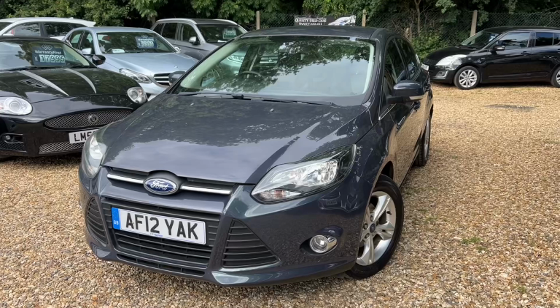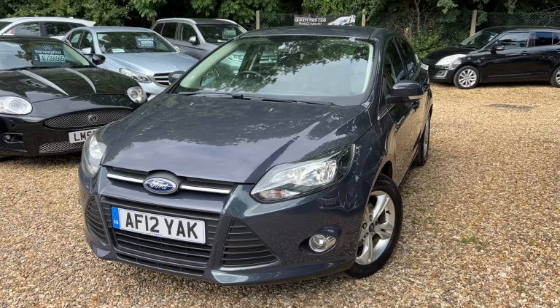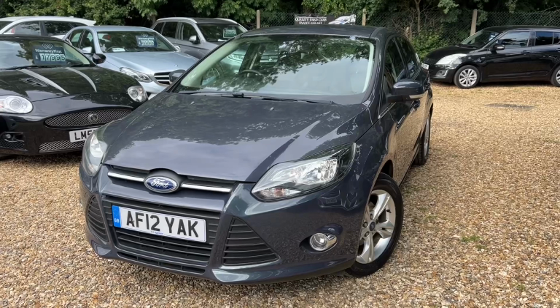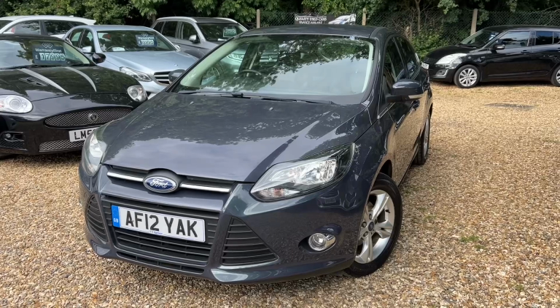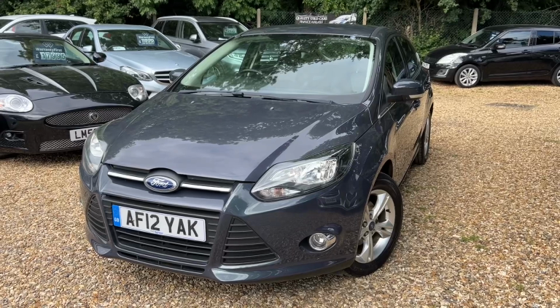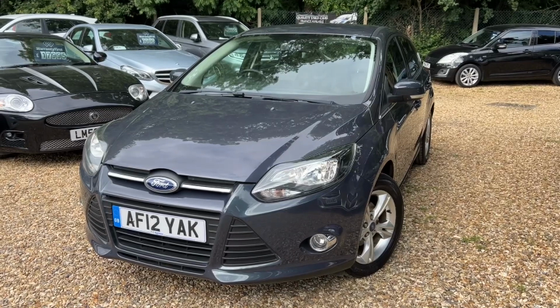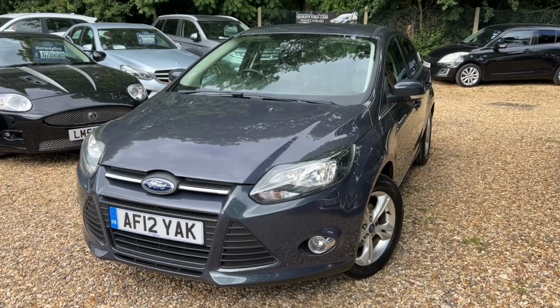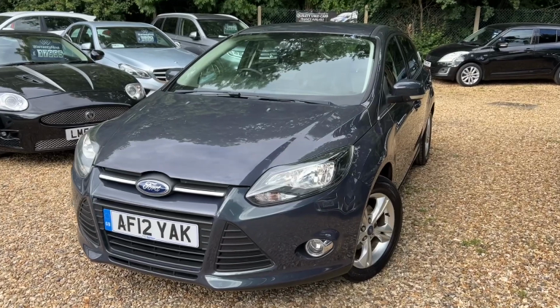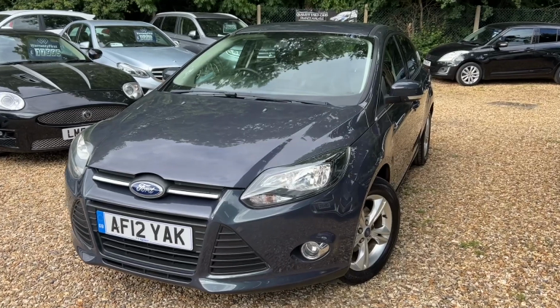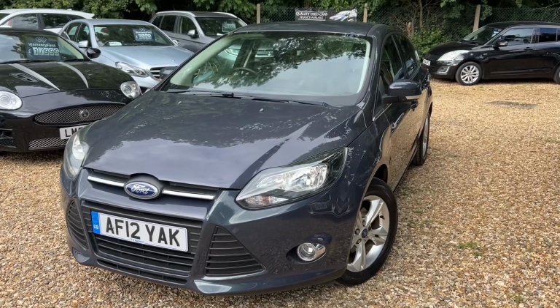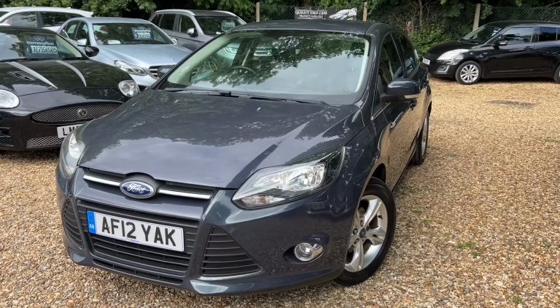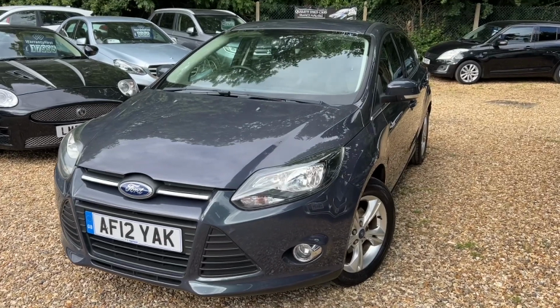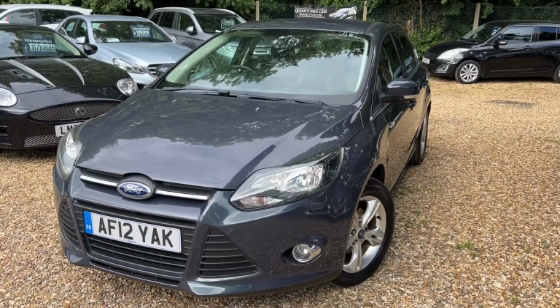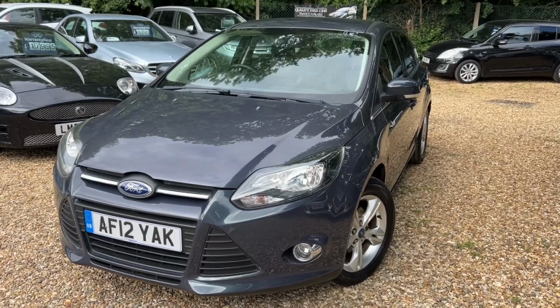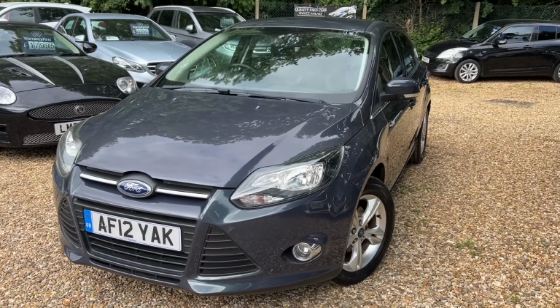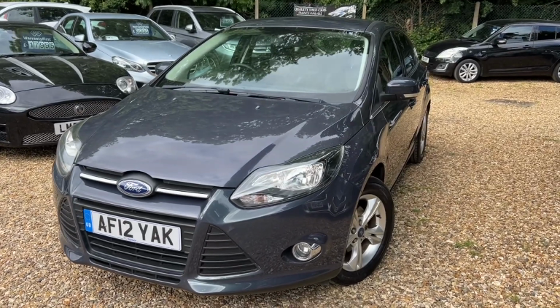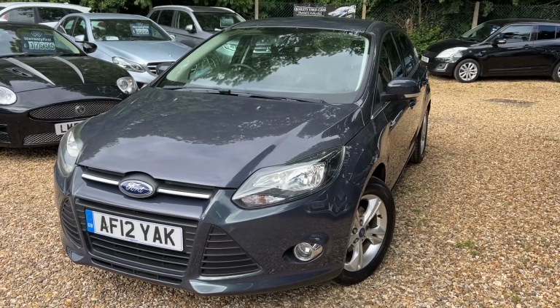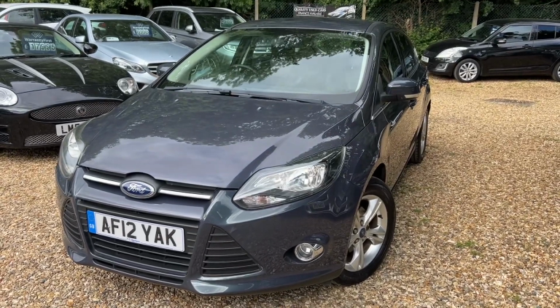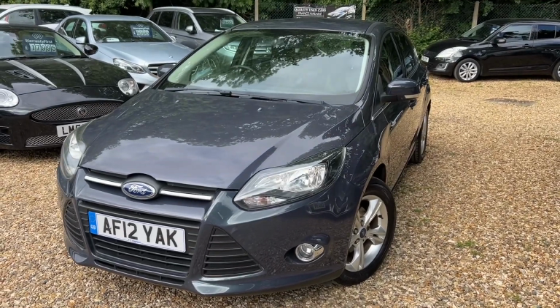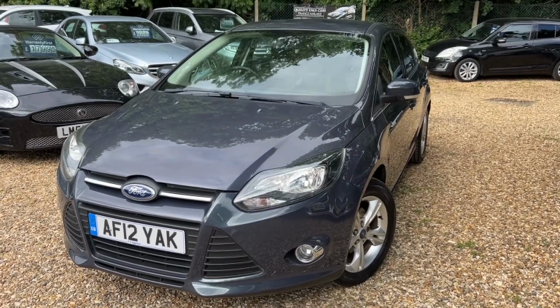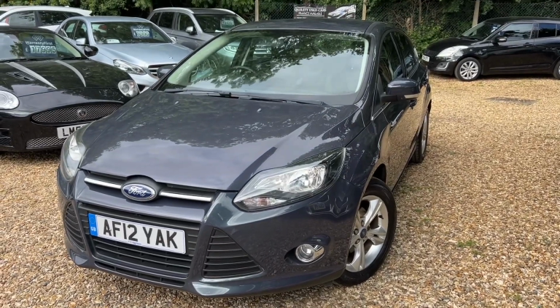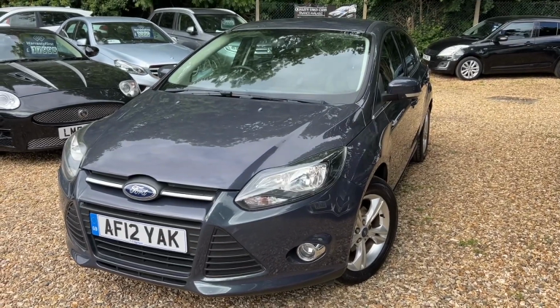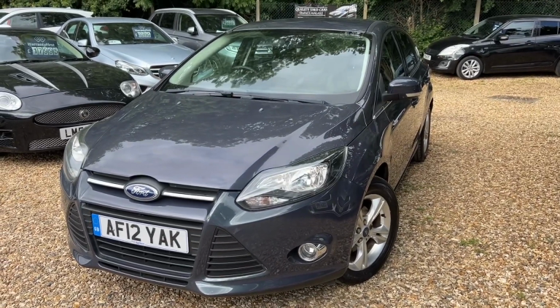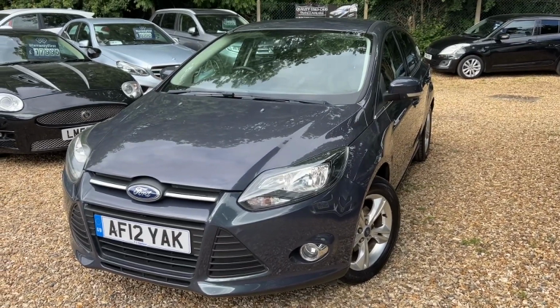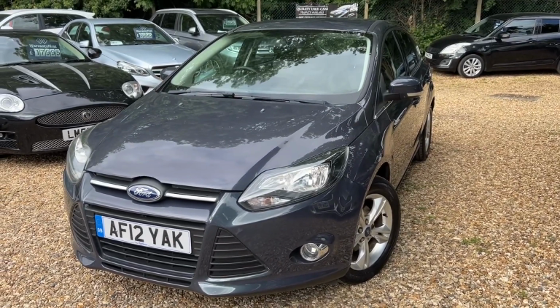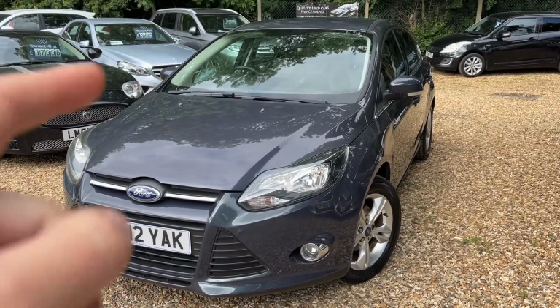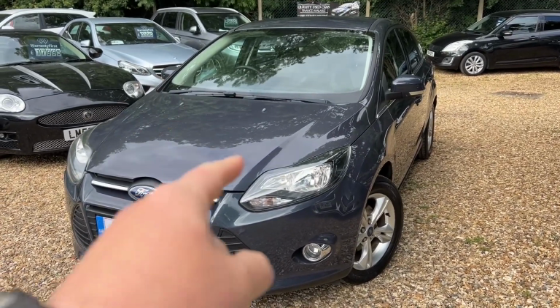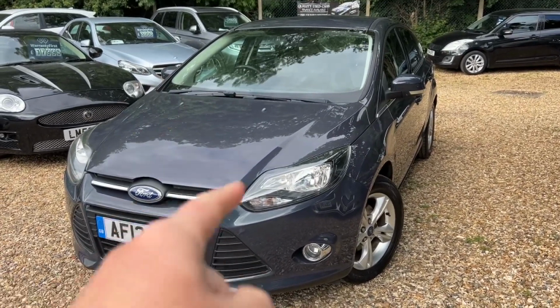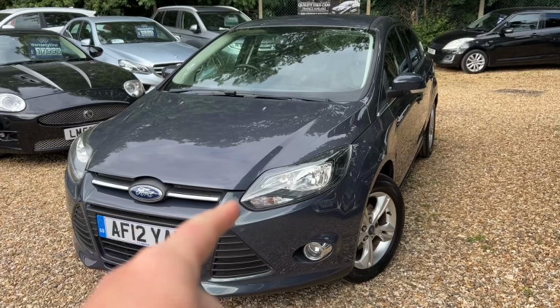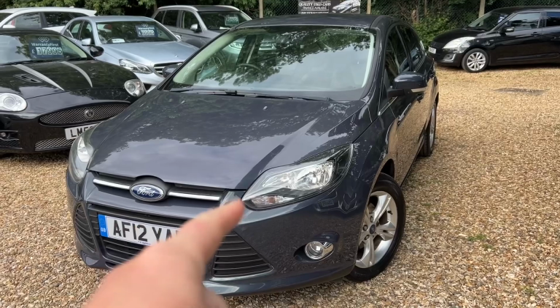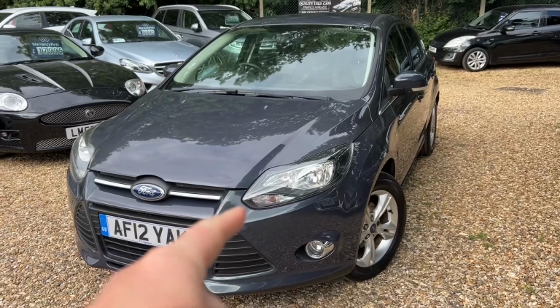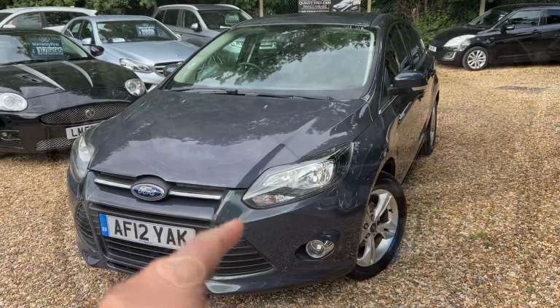Good afternoon, this is Steve over at CampsCars and today we have the amazing Ford Focus.